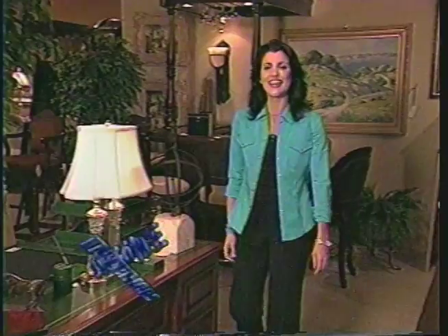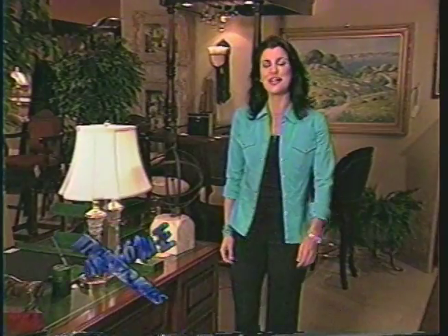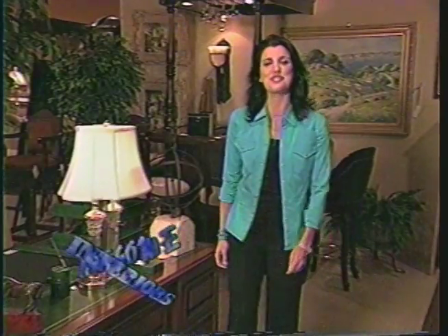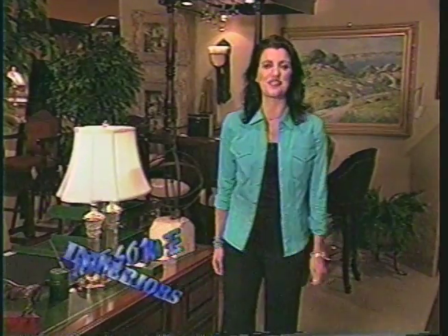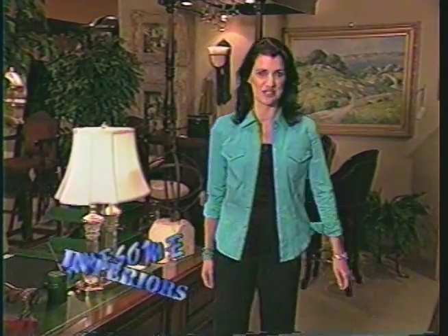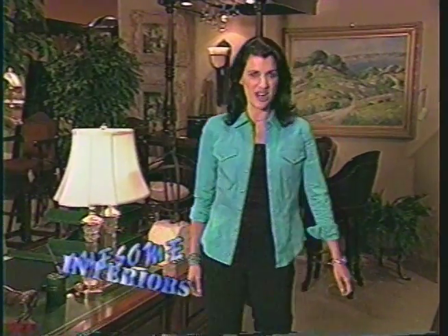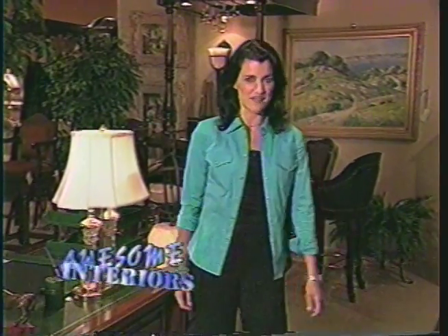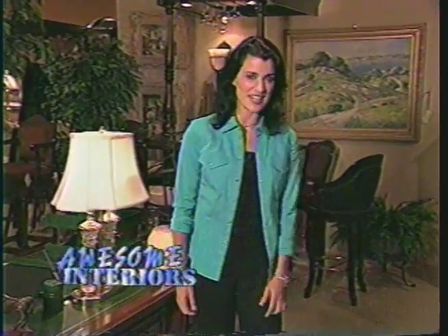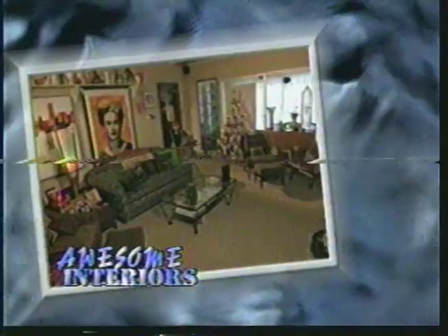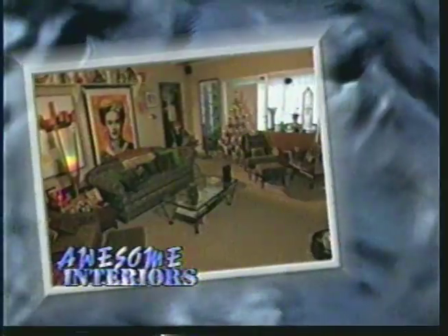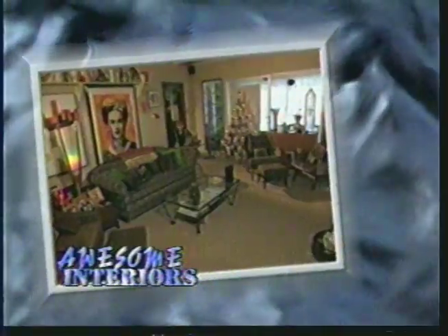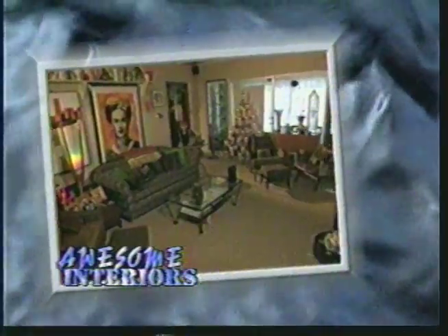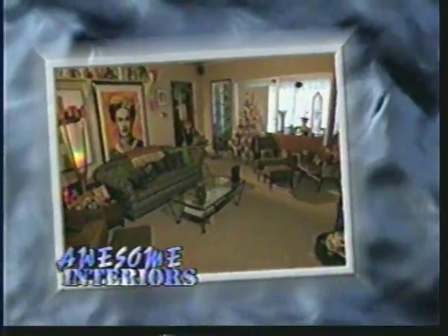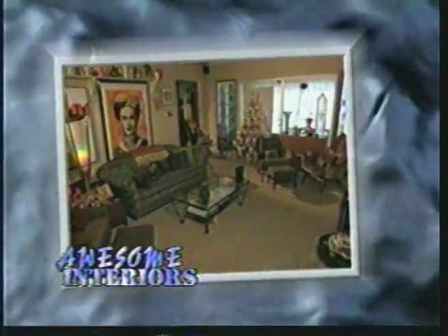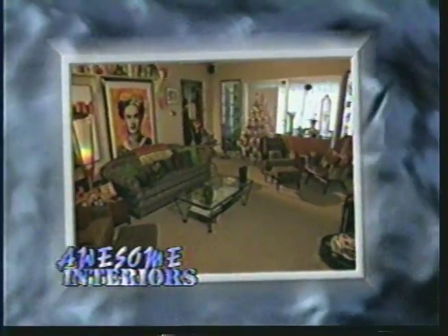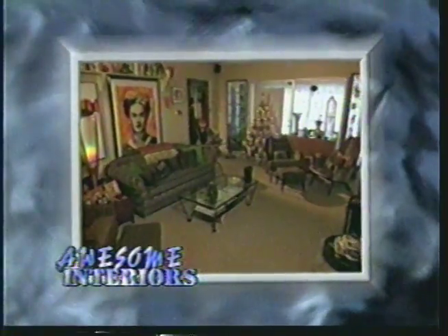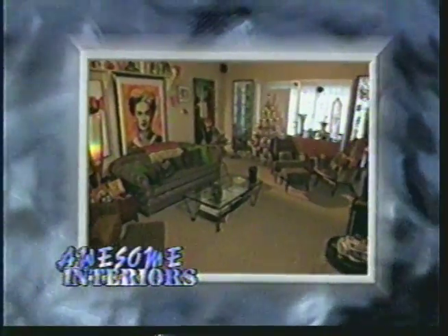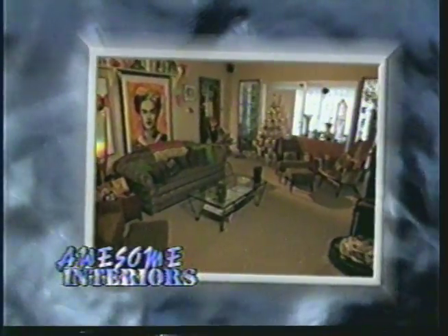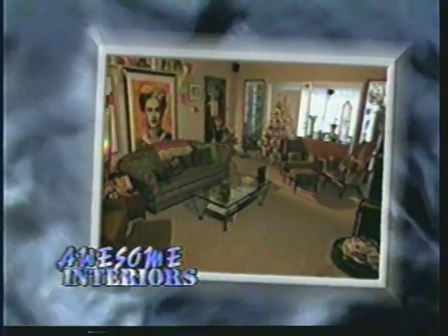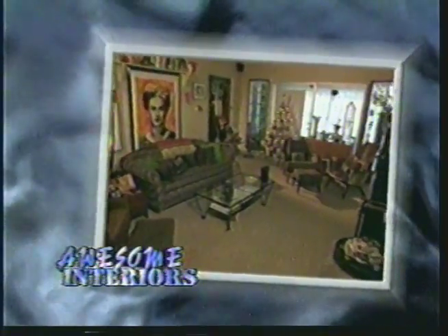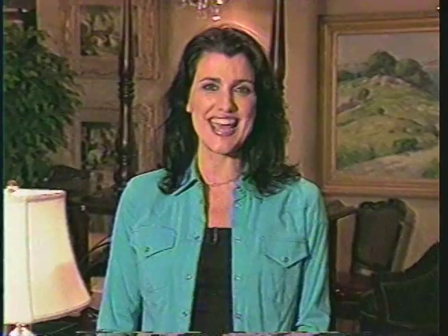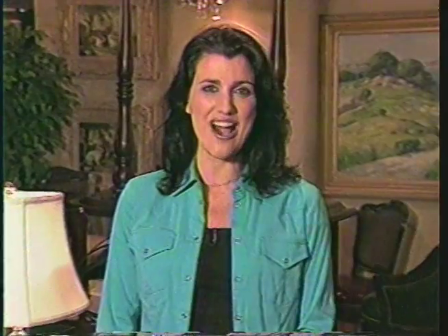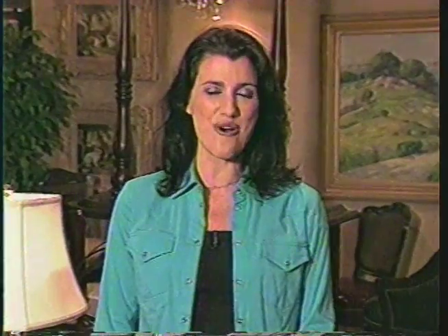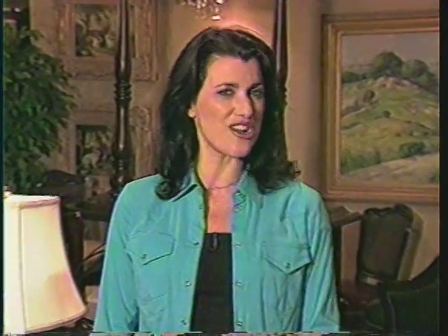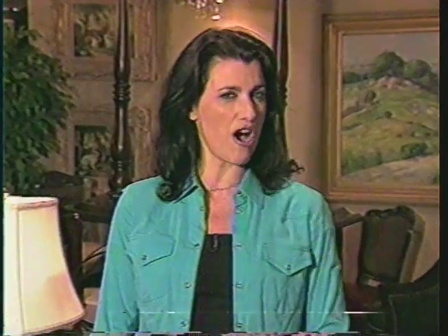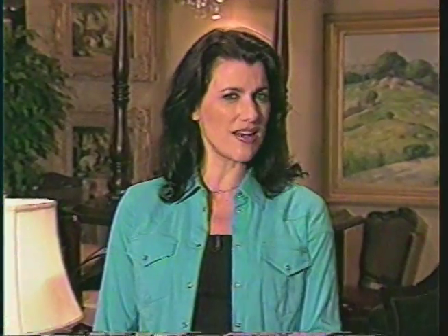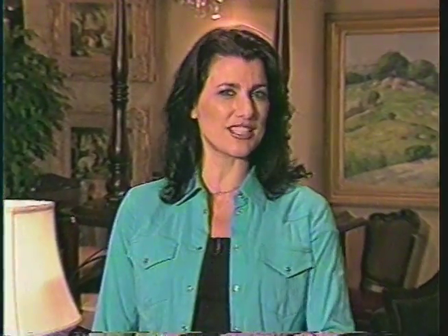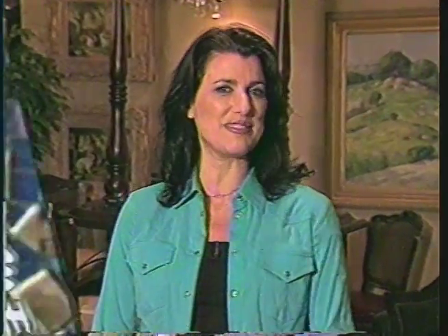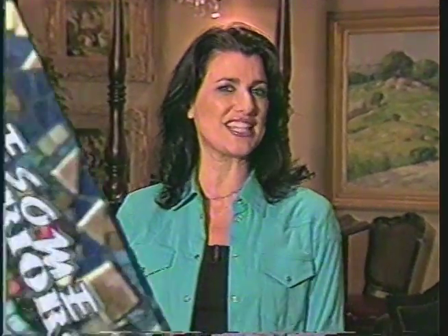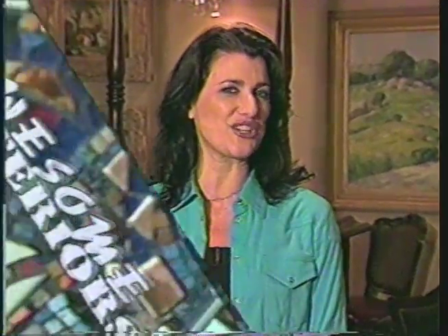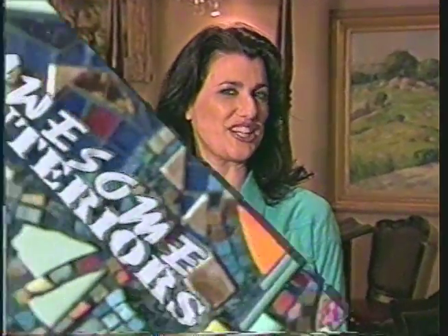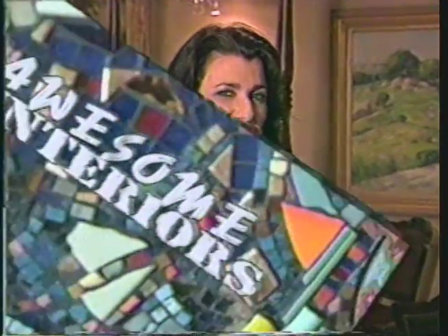Hi, I'm Jennifer Convy. It's all happening right here, right now on Awesome Interiors.